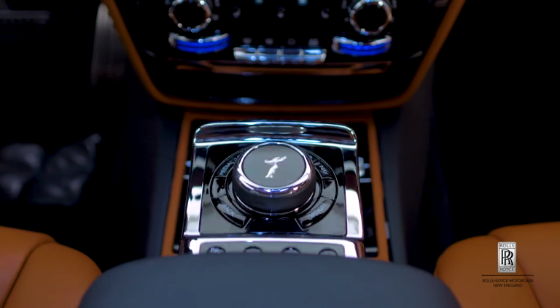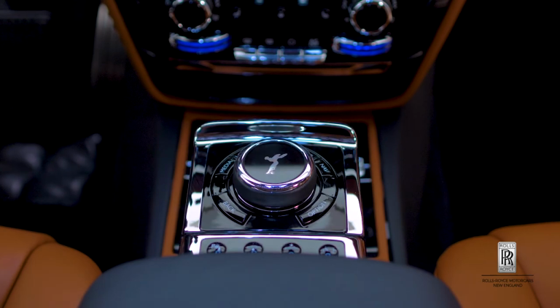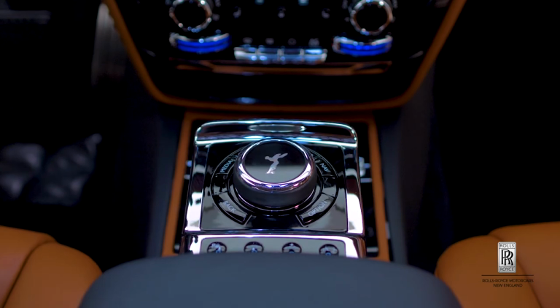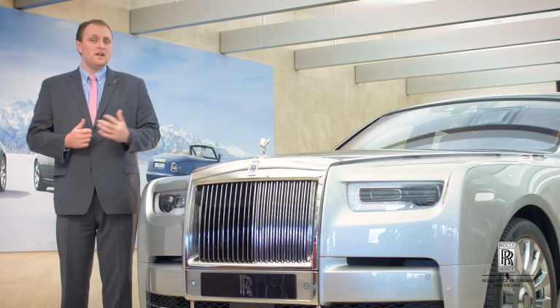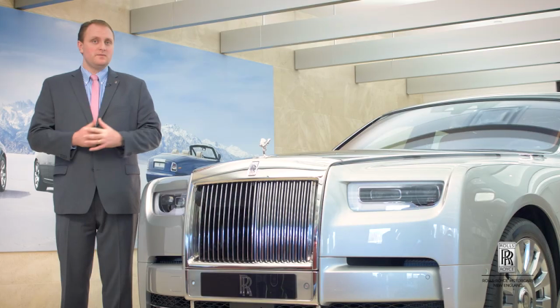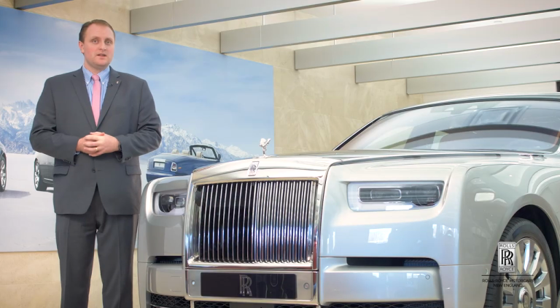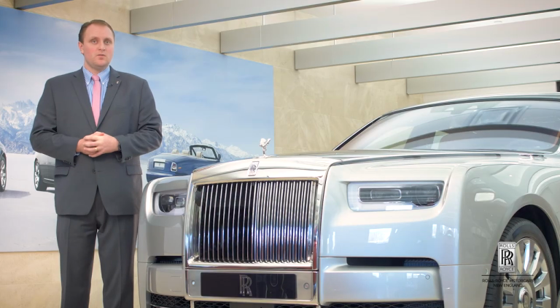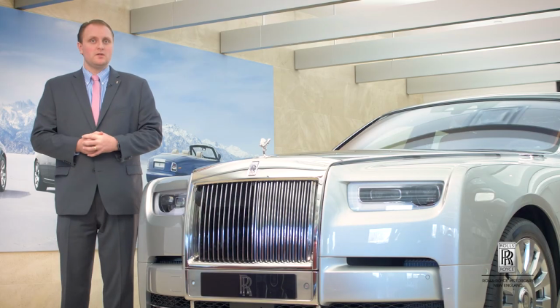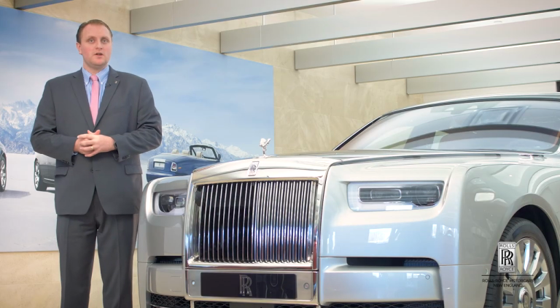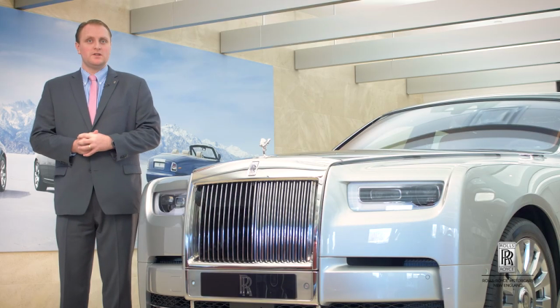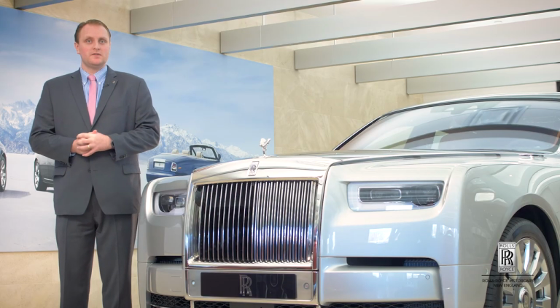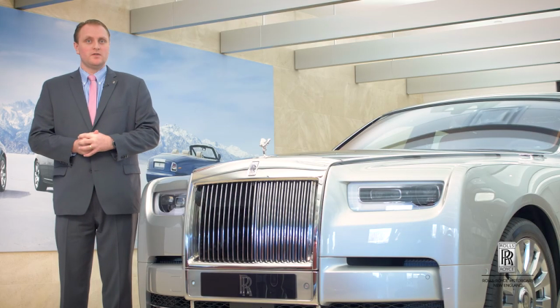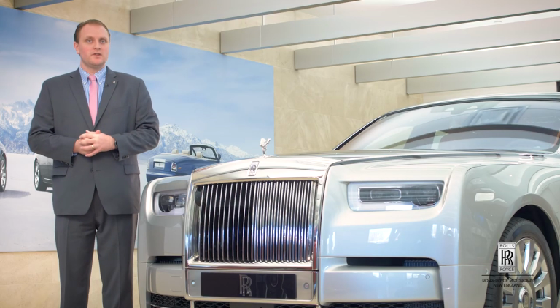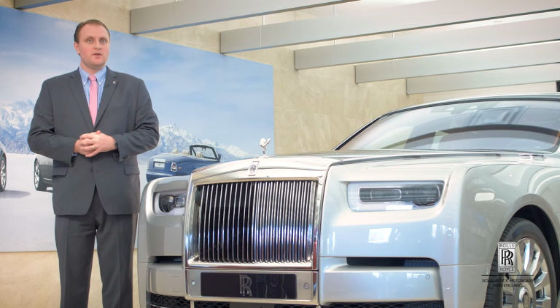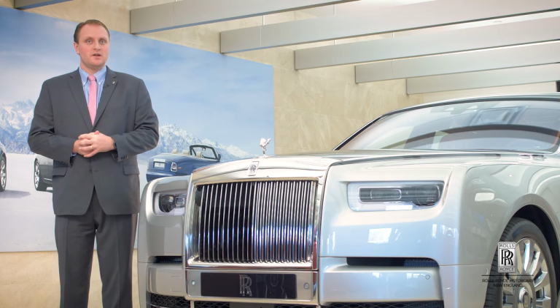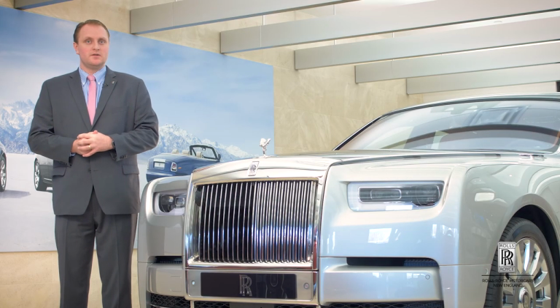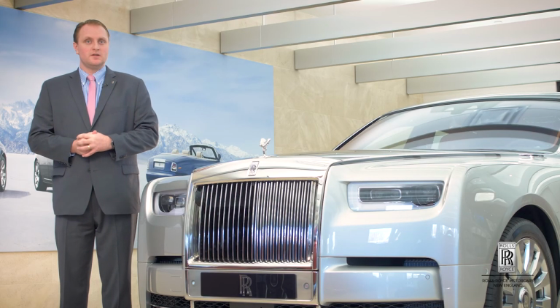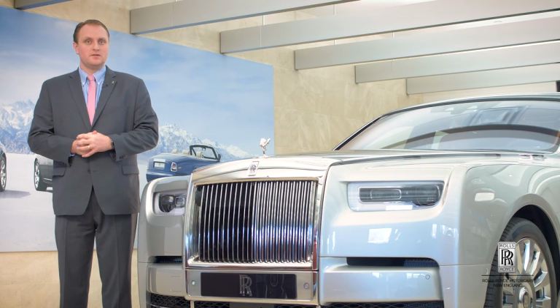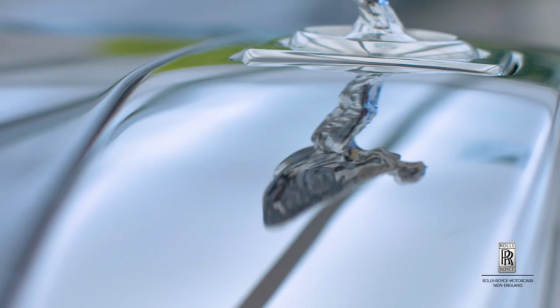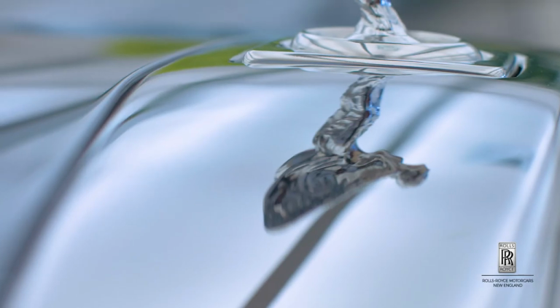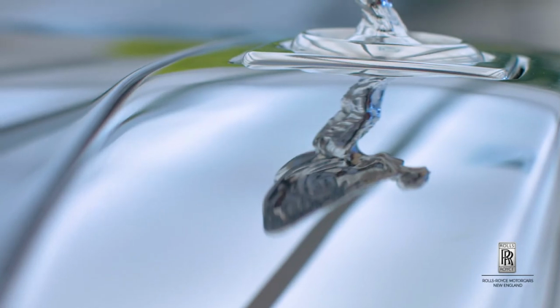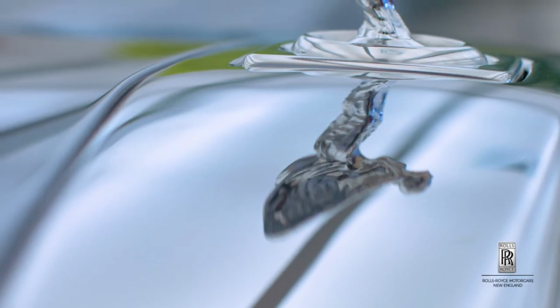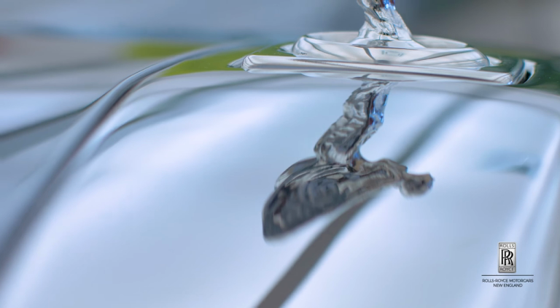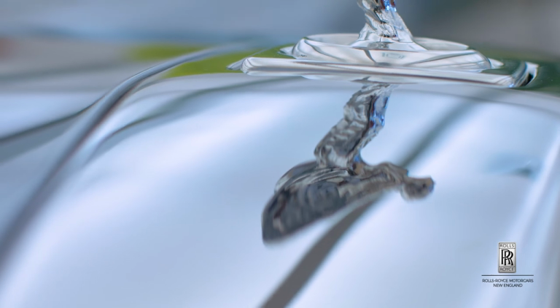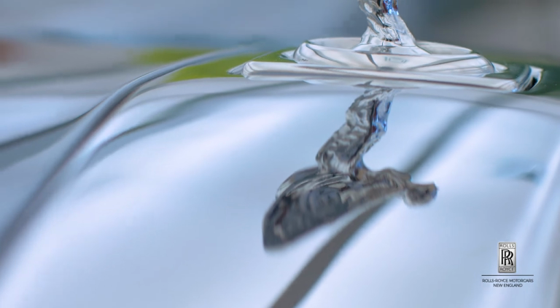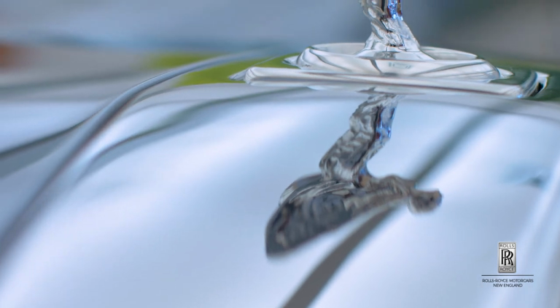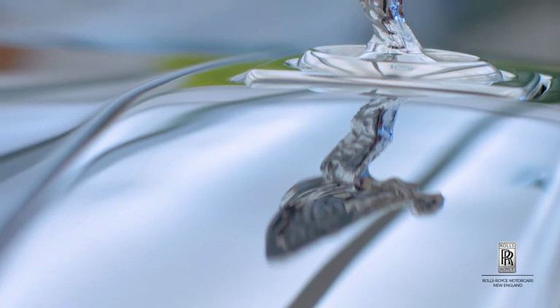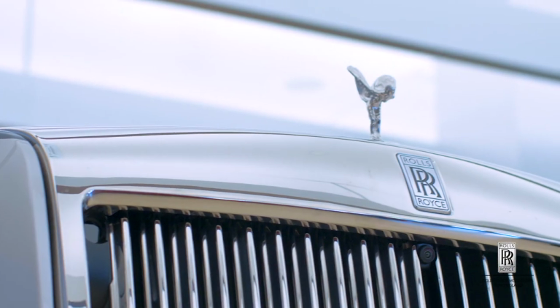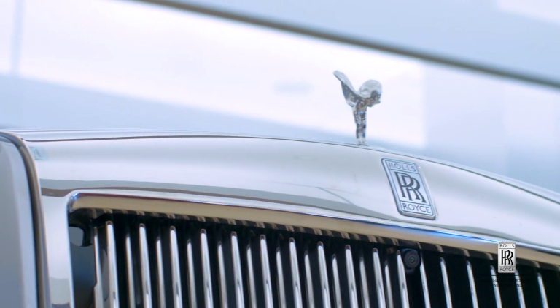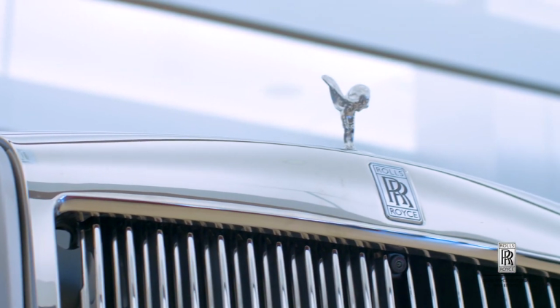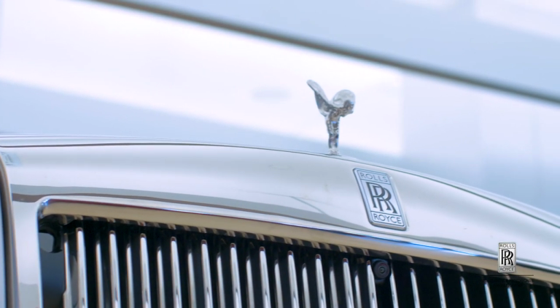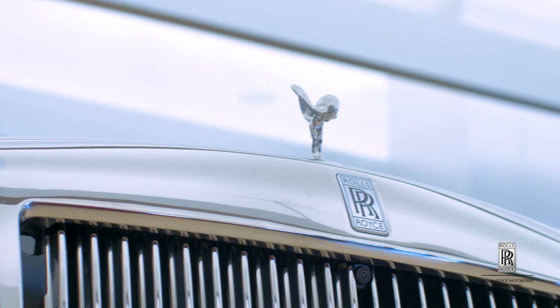Hello, my name is Ben Stack. Welcome to Herb Chambers Rolls-Royce Motorcars of New England. It's my pleasure to introduce you to the all-new Rolls-Royce Phantom 8.